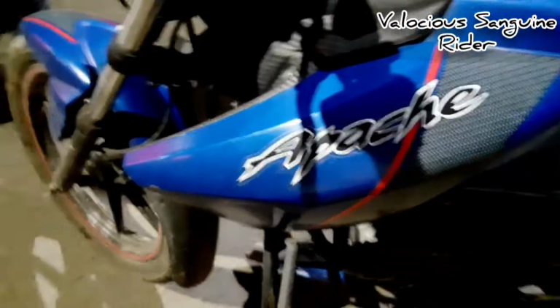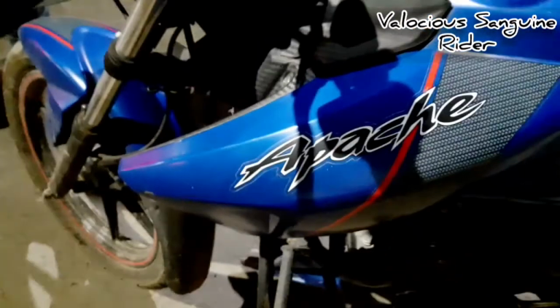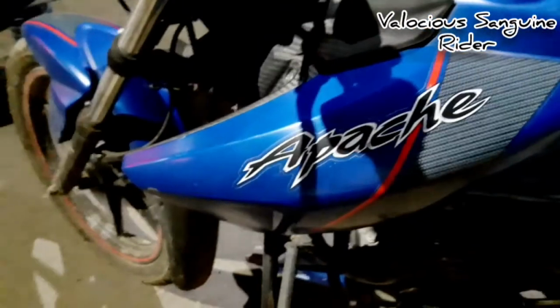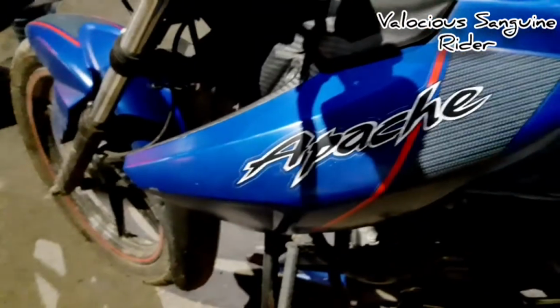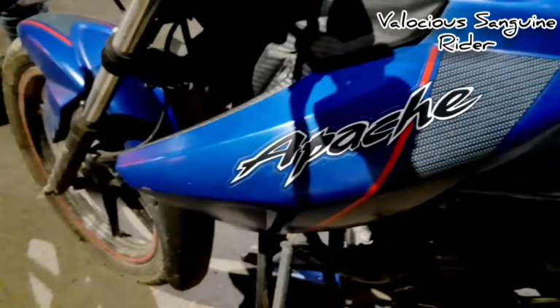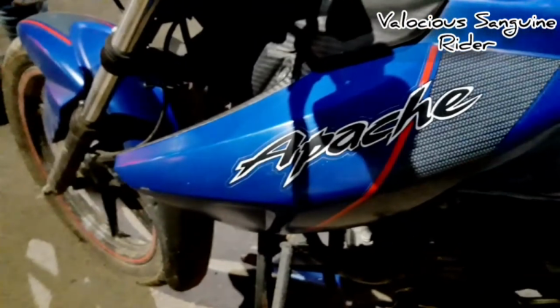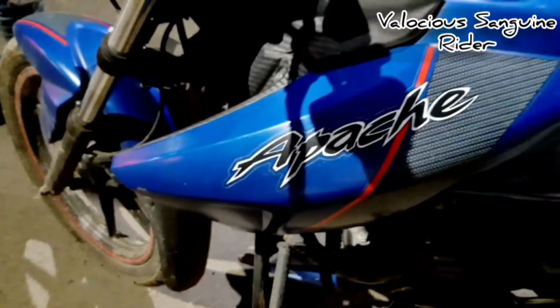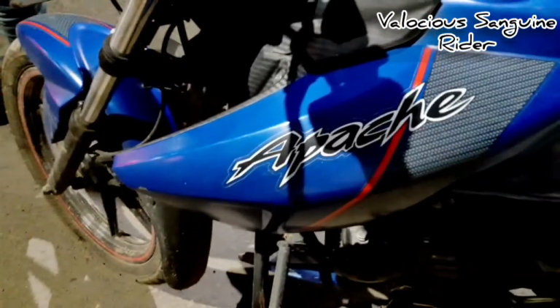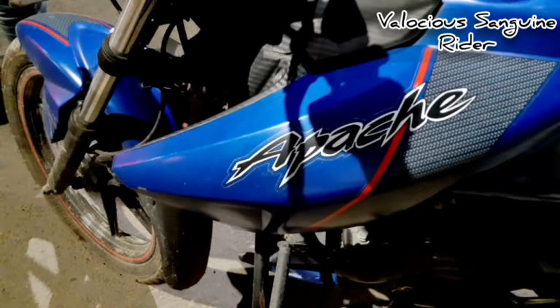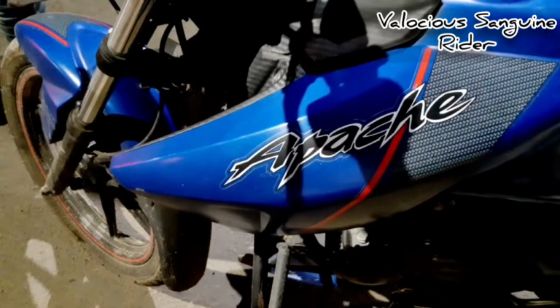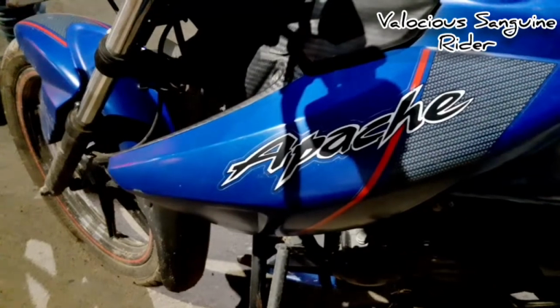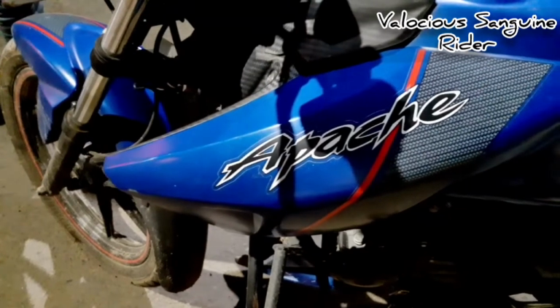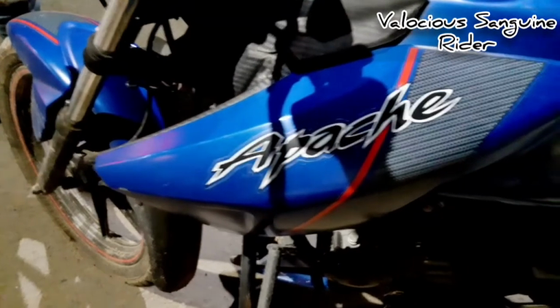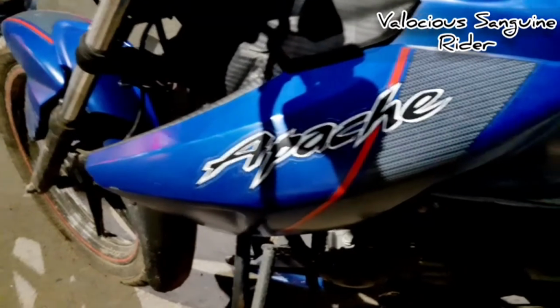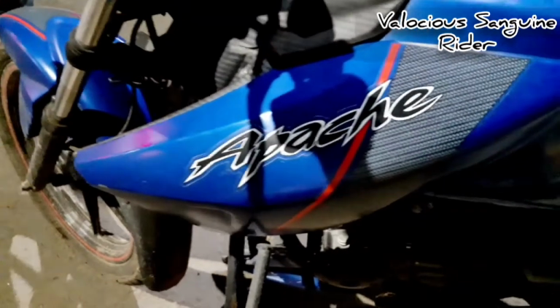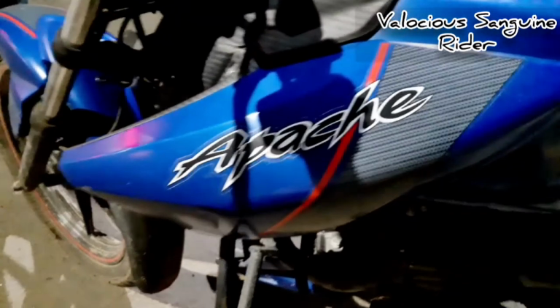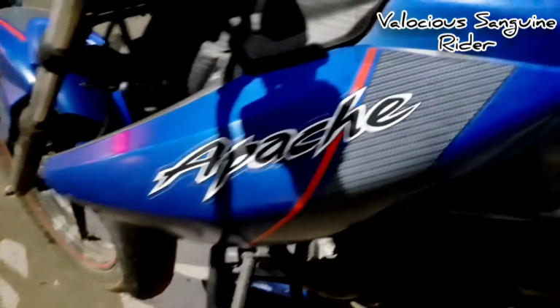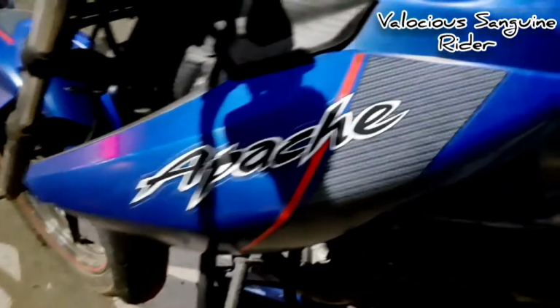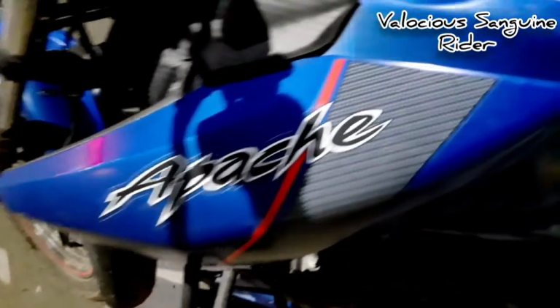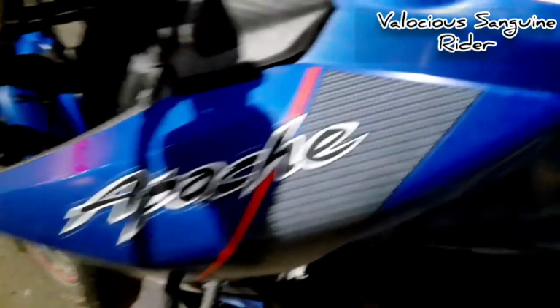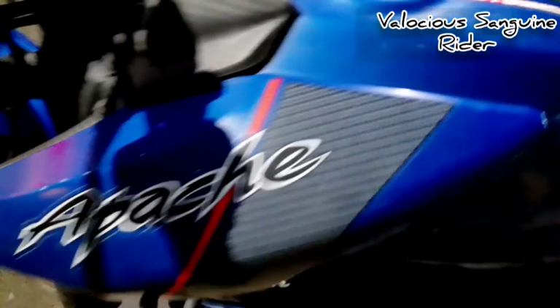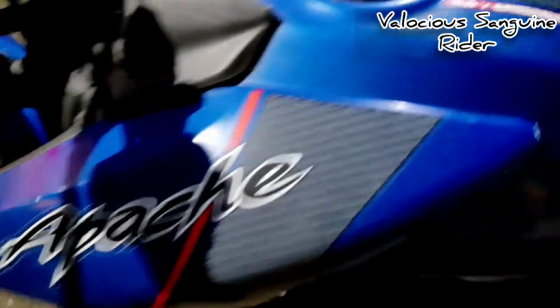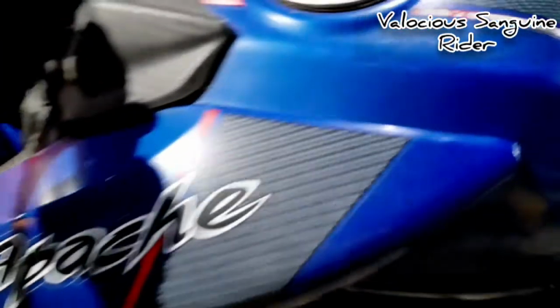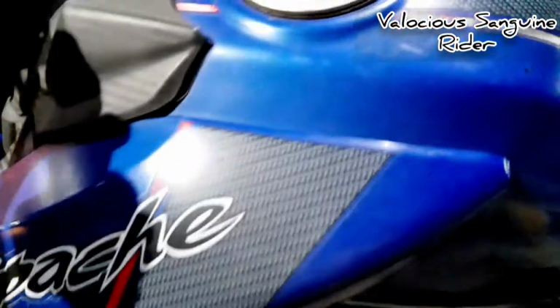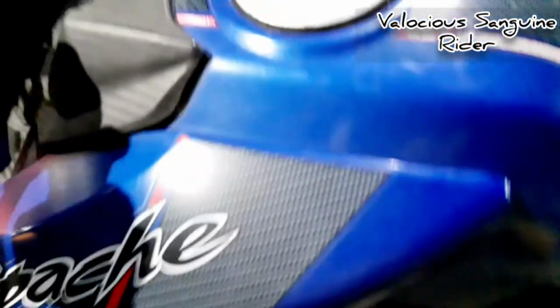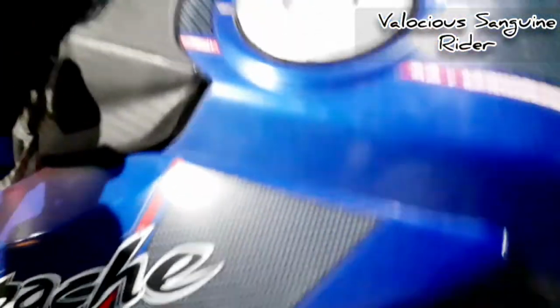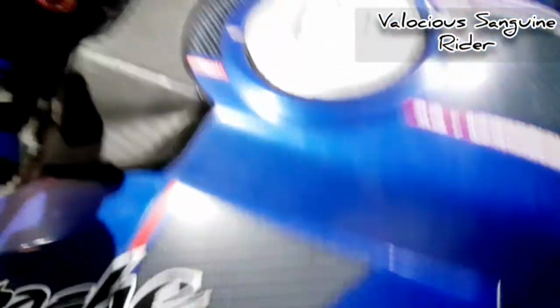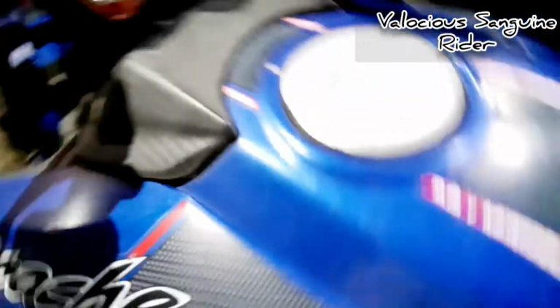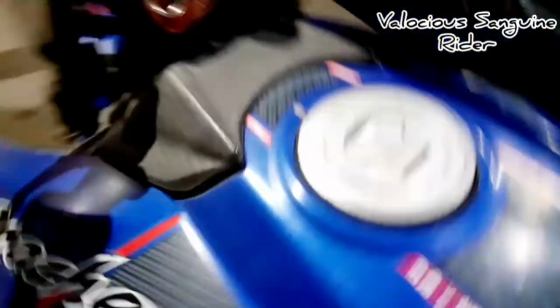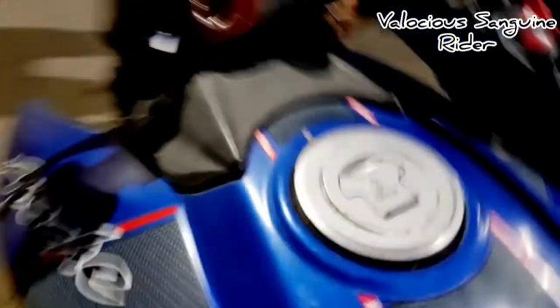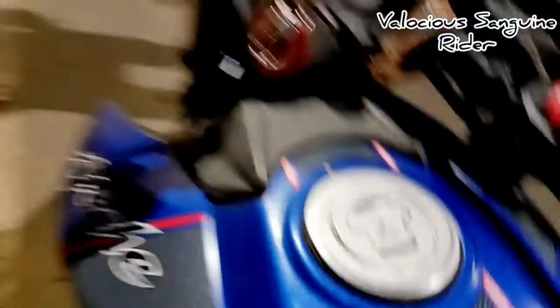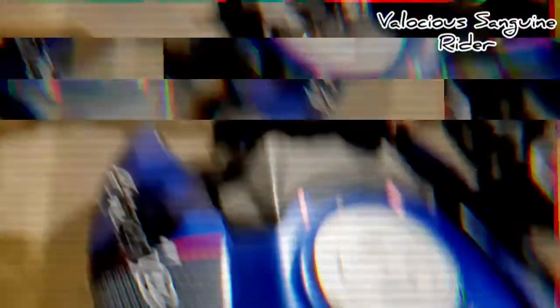Let's get started with this review. Let's enjoy the cinematic shots first, and then after that we'll review the bike.